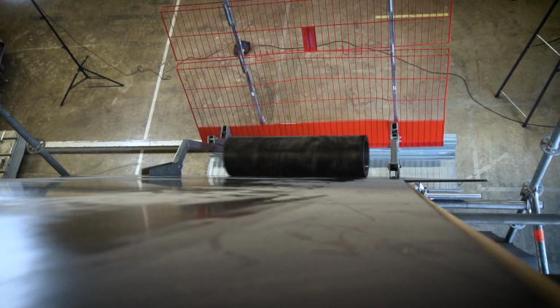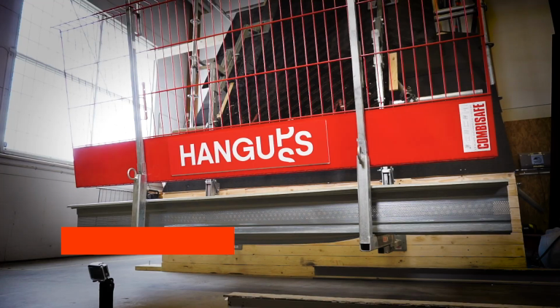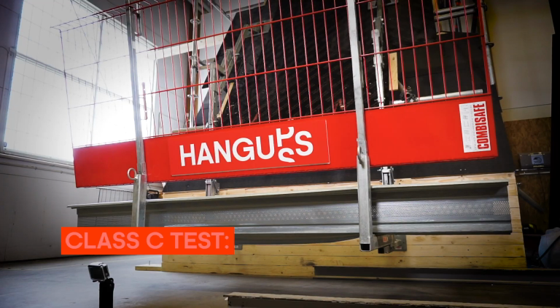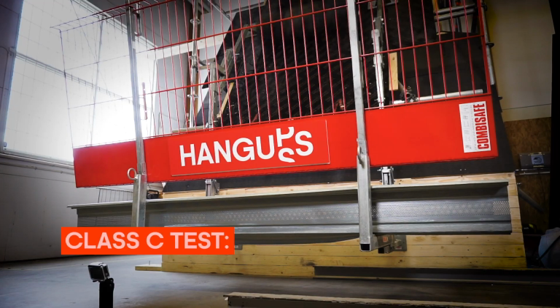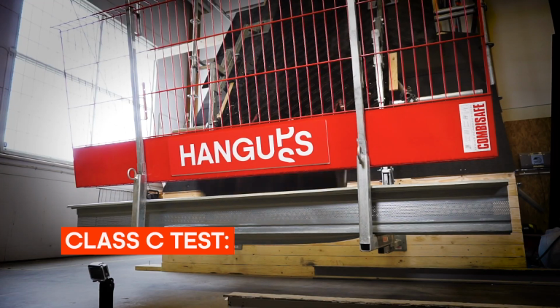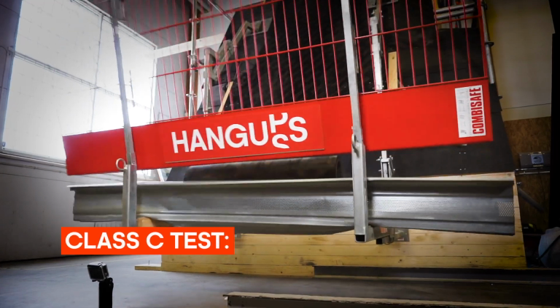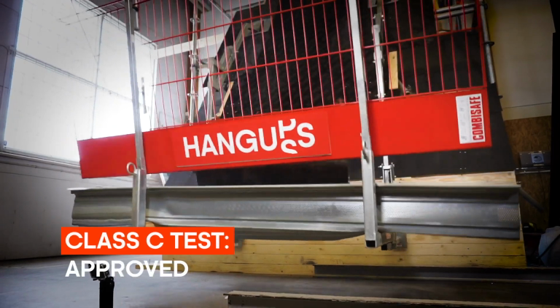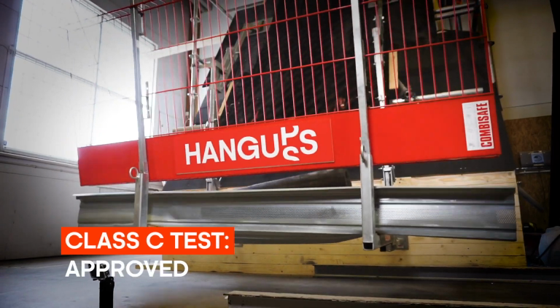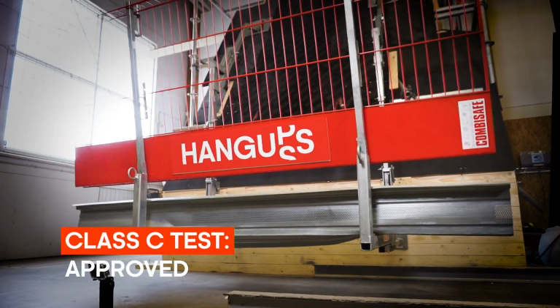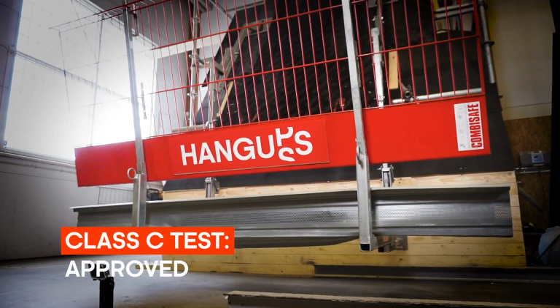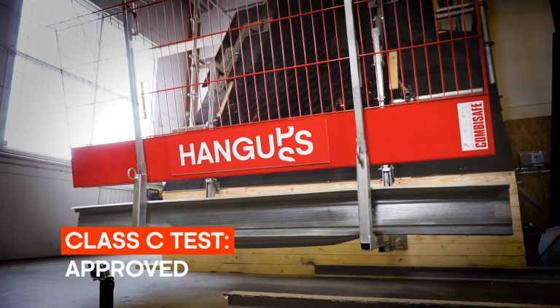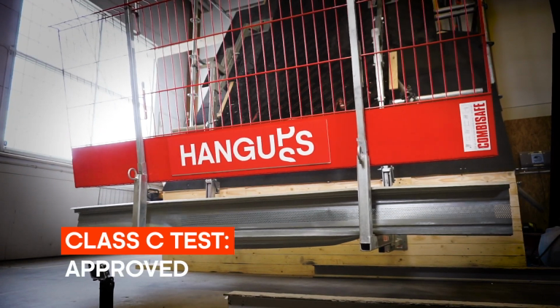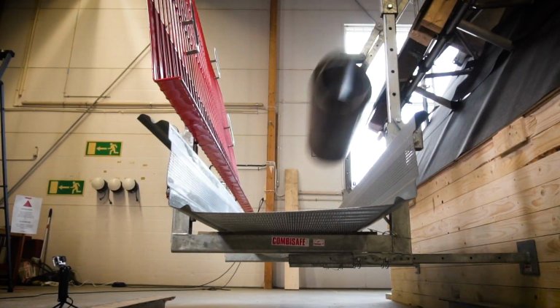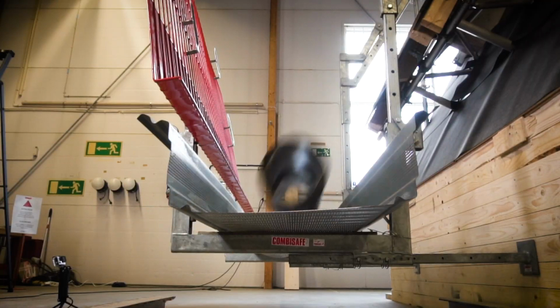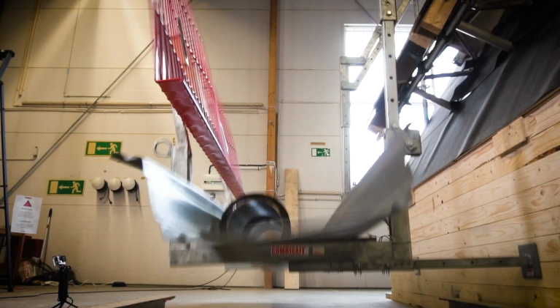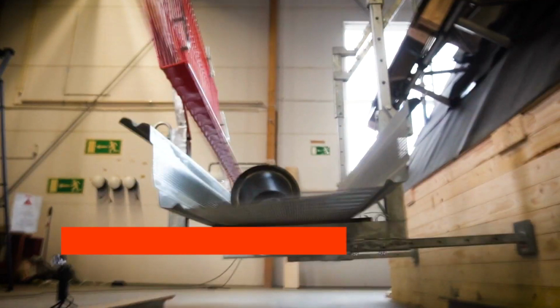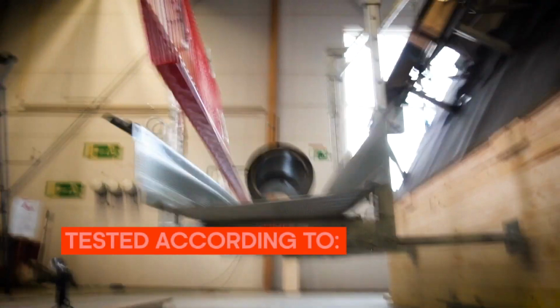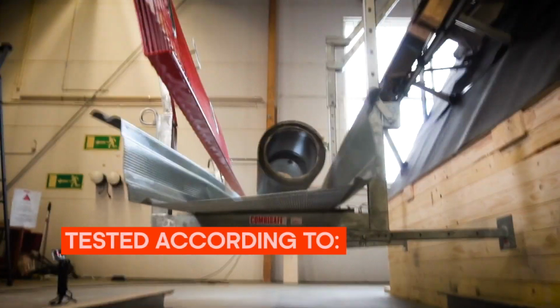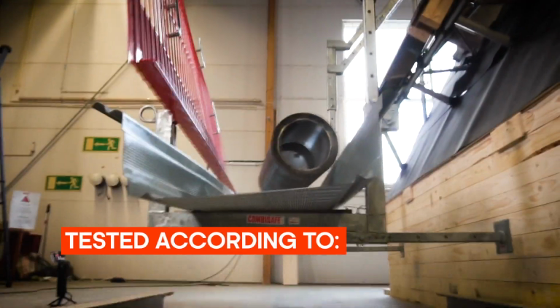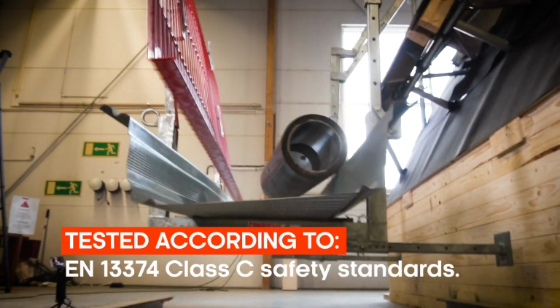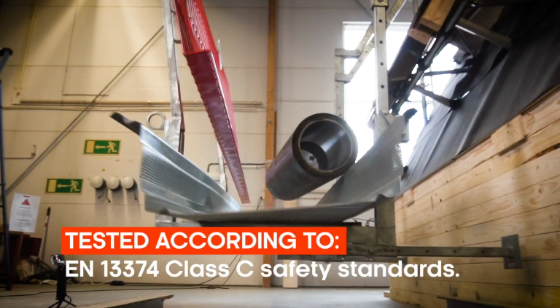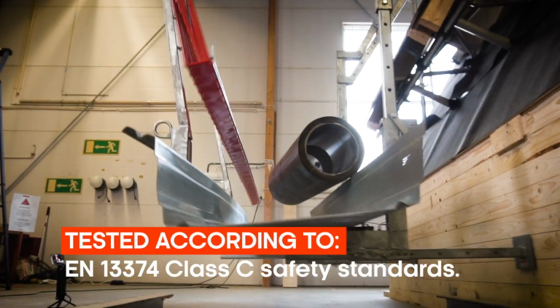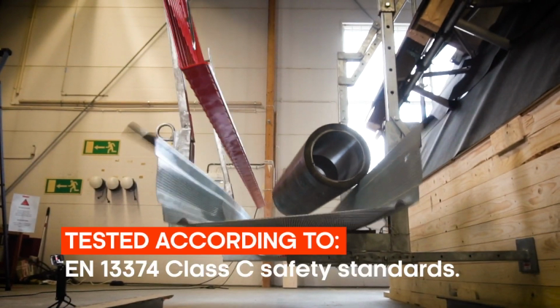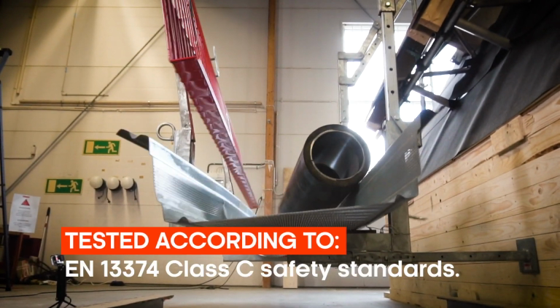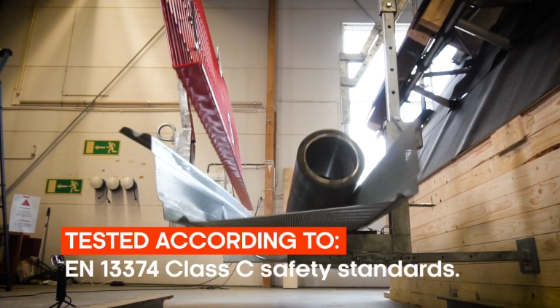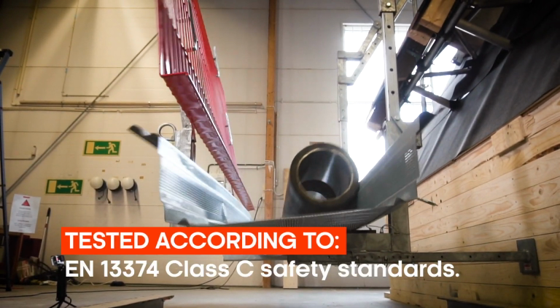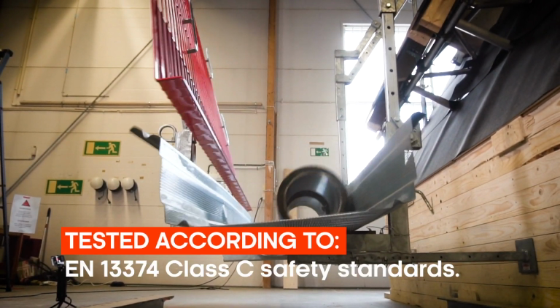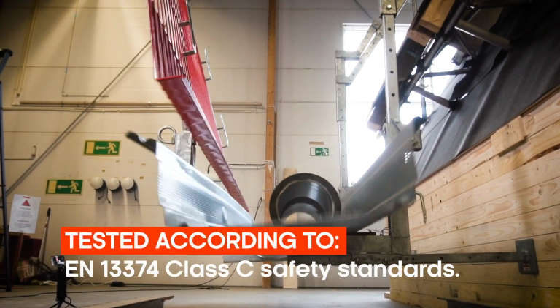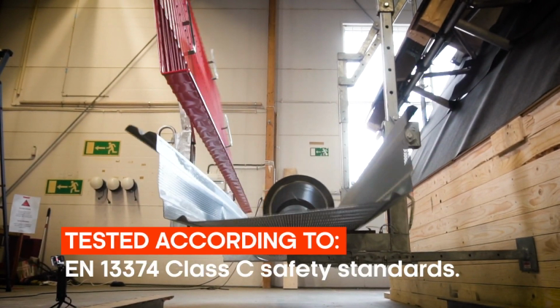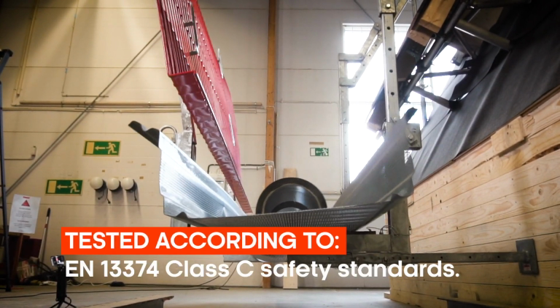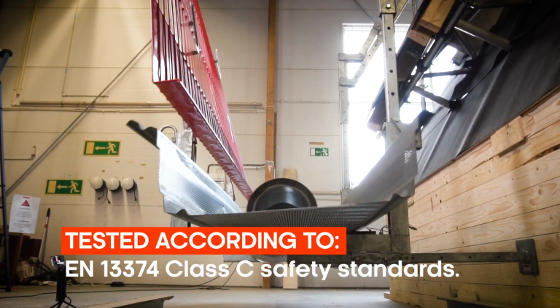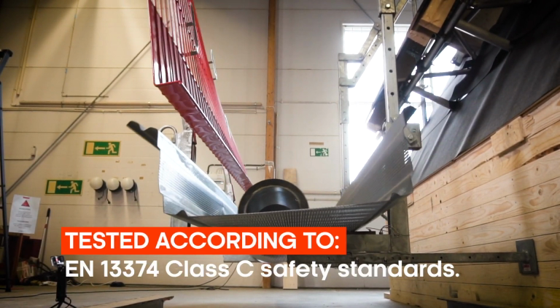The tests of Hang-Ups have been done with great success and far beyond Europe's highest standards, fulfilling the requirements for Certification.